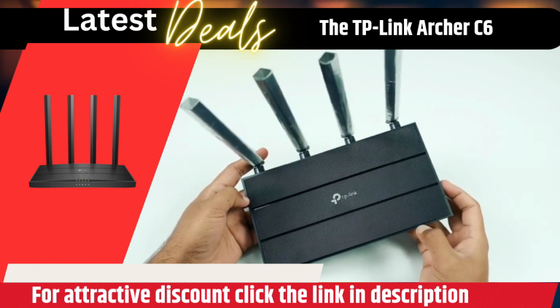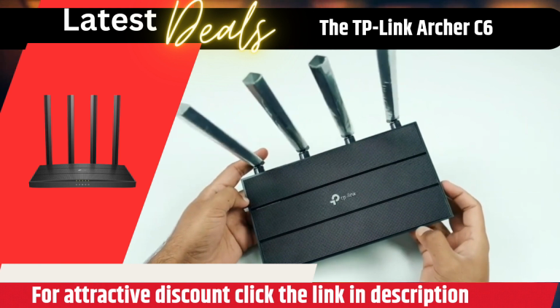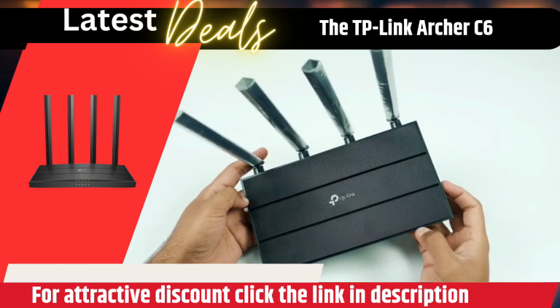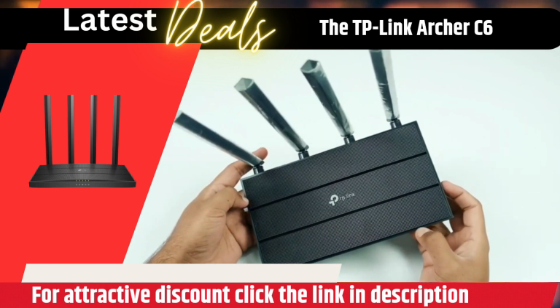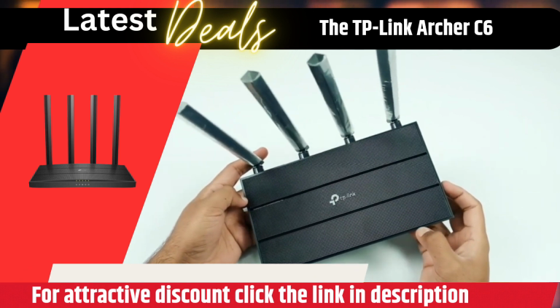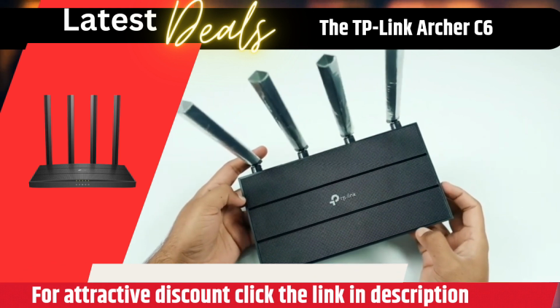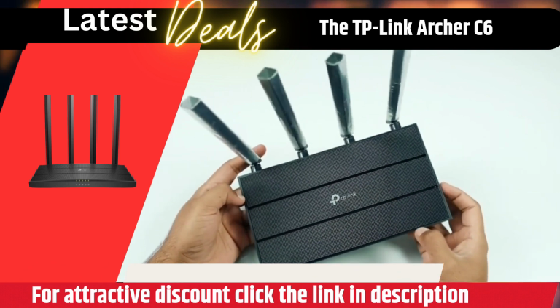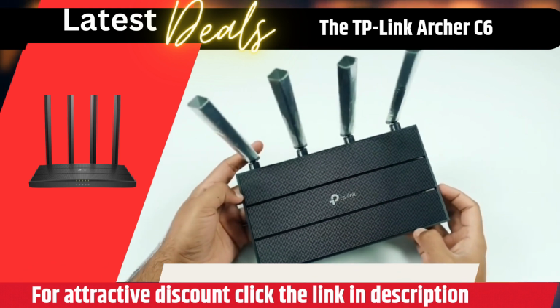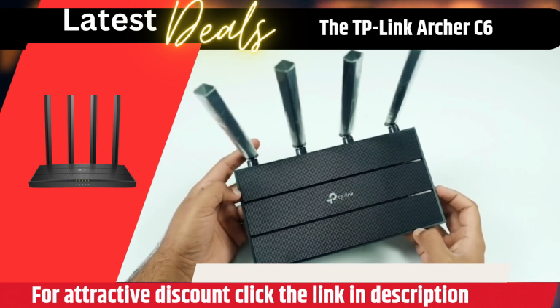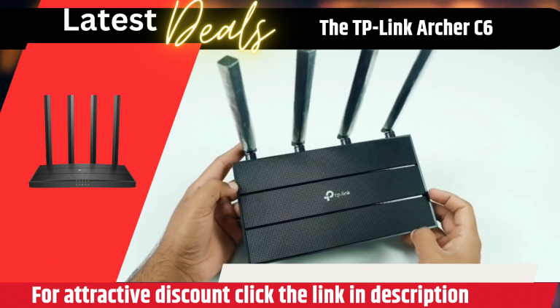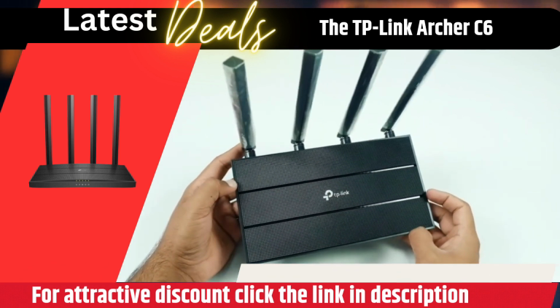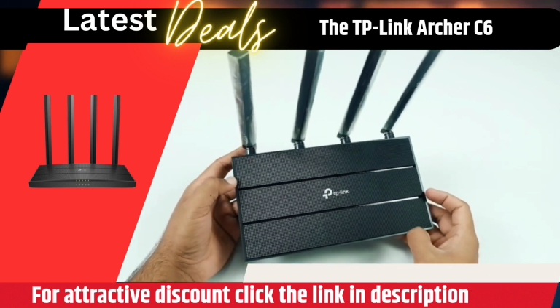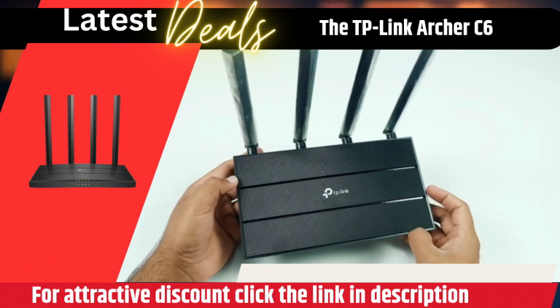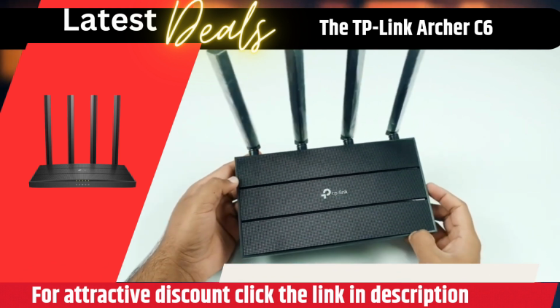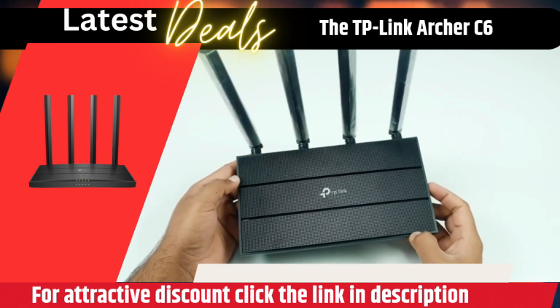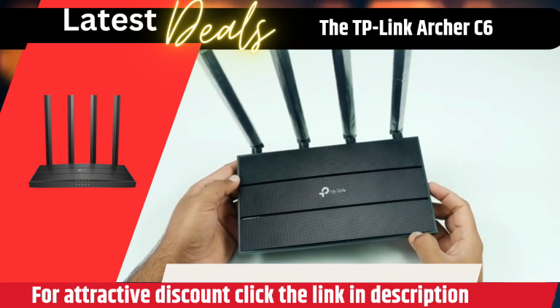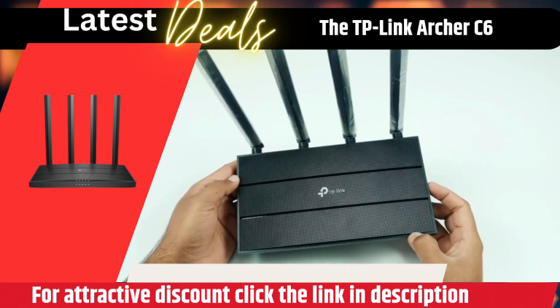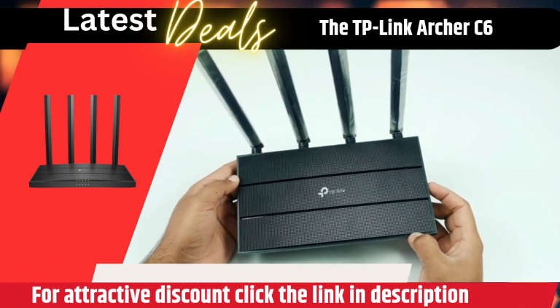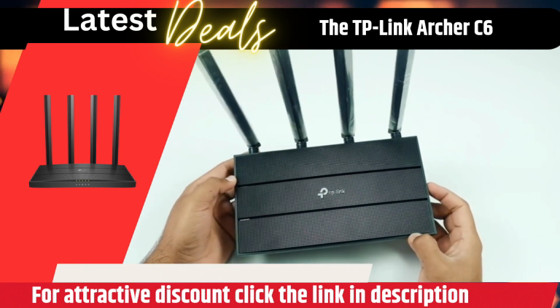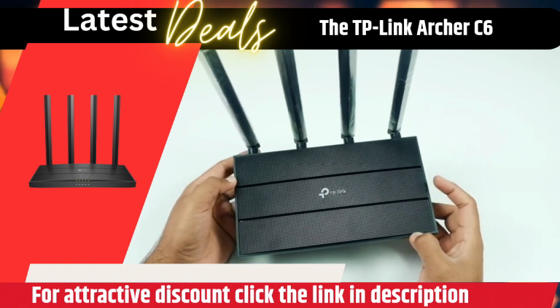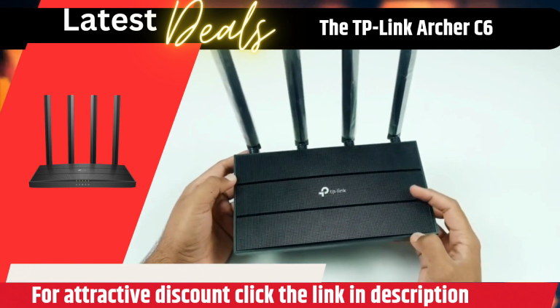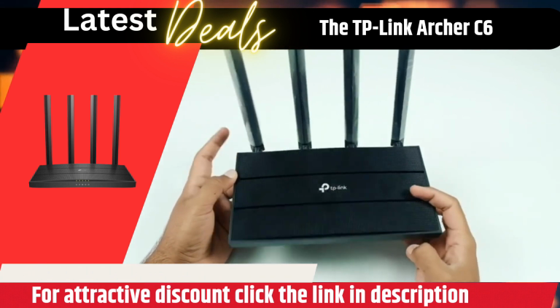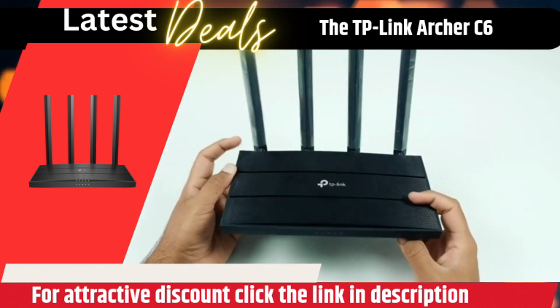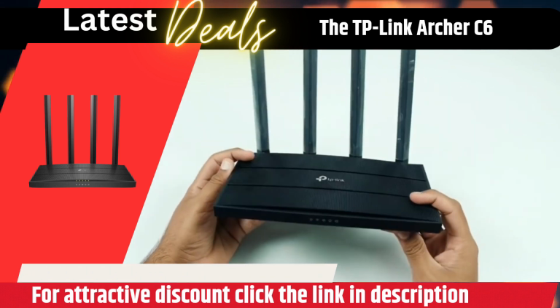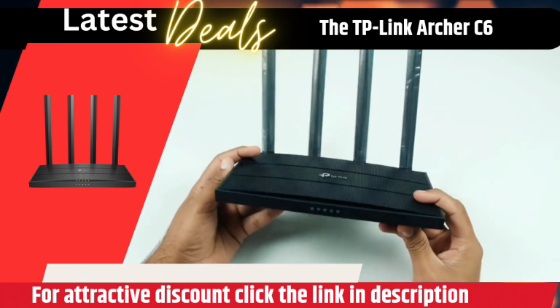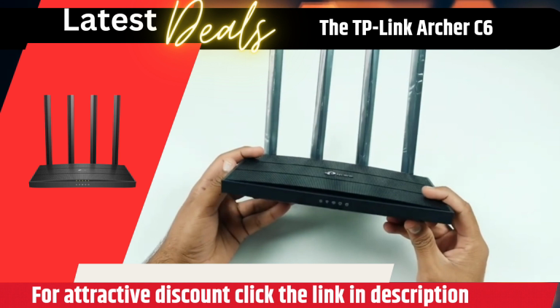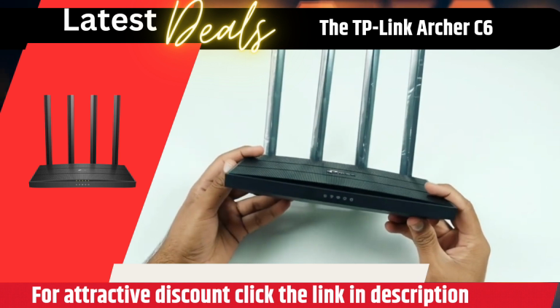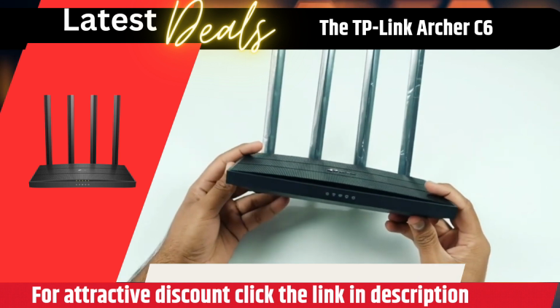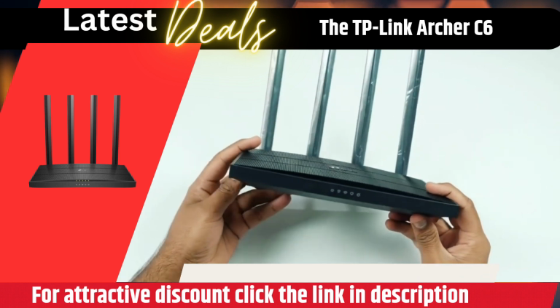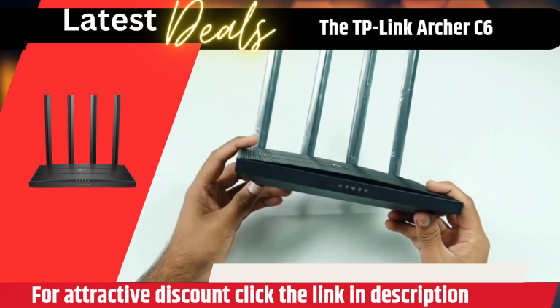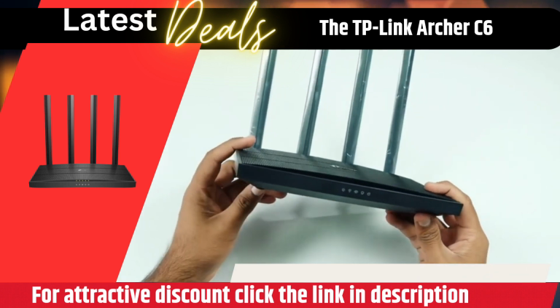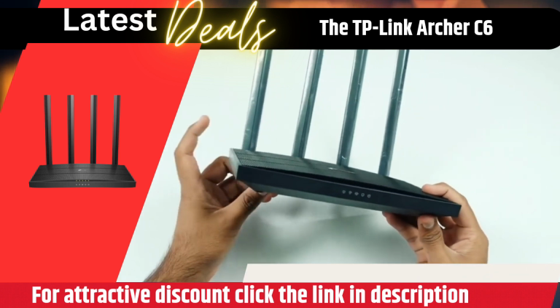With these features, the Archer C6 is perfect for gaming, 4K video streaming, and other data-intensive activities.